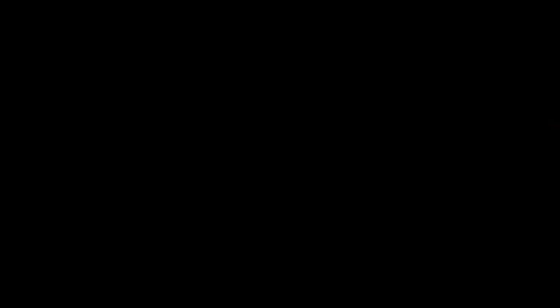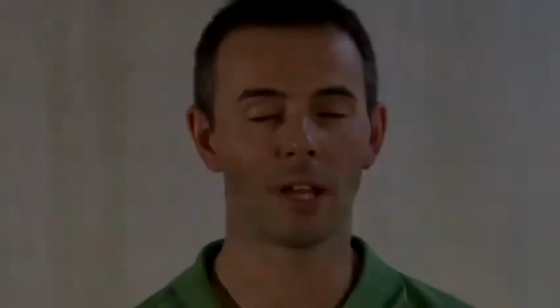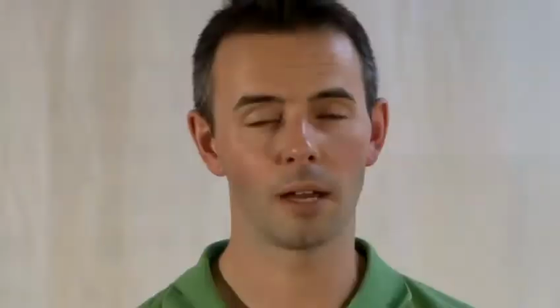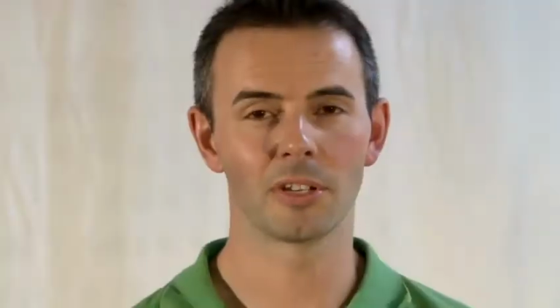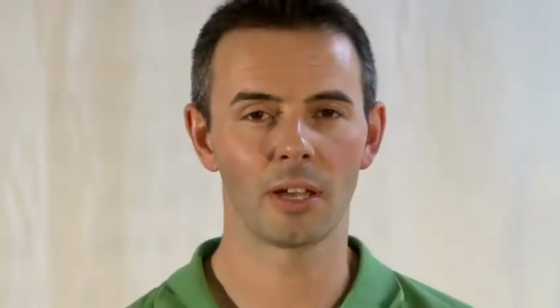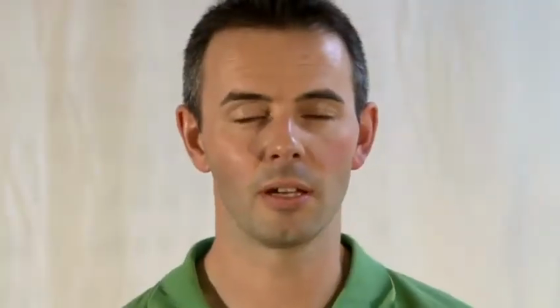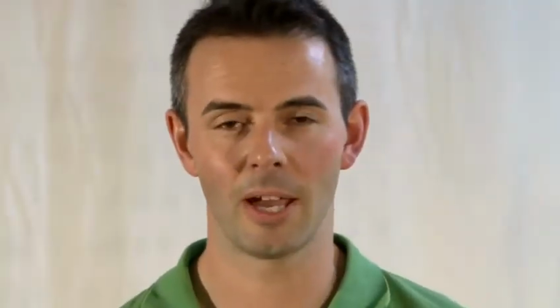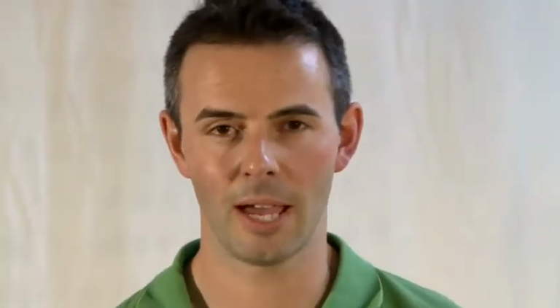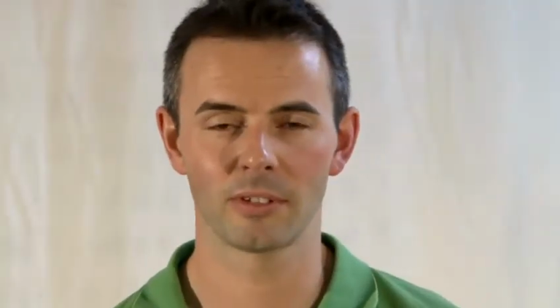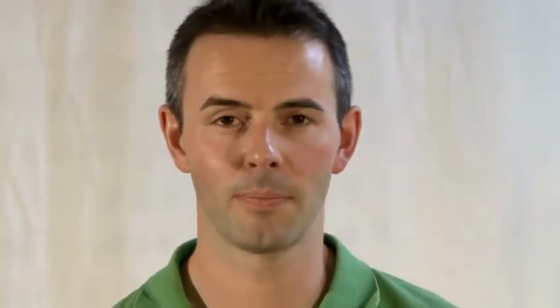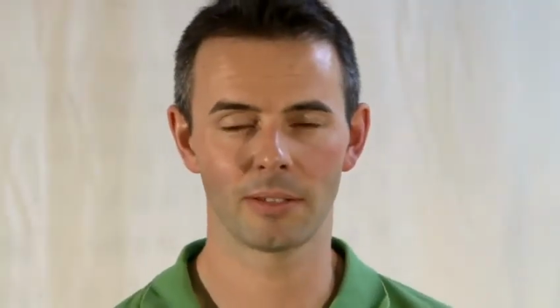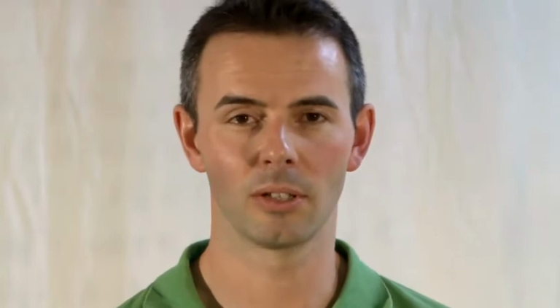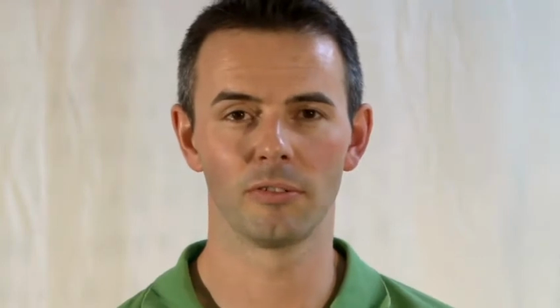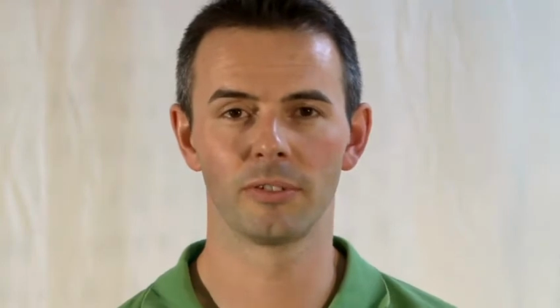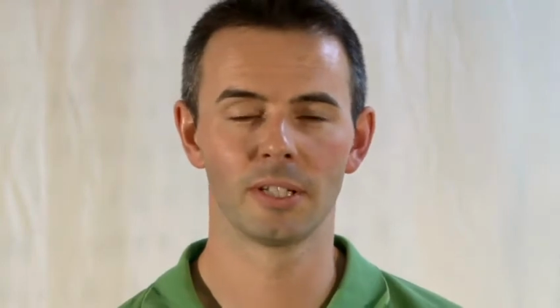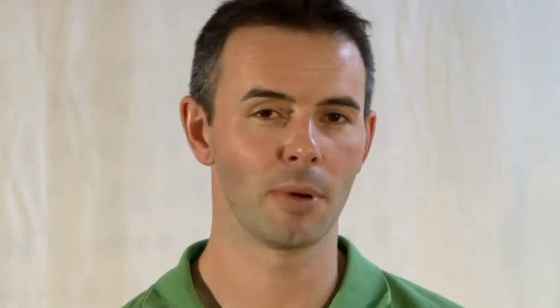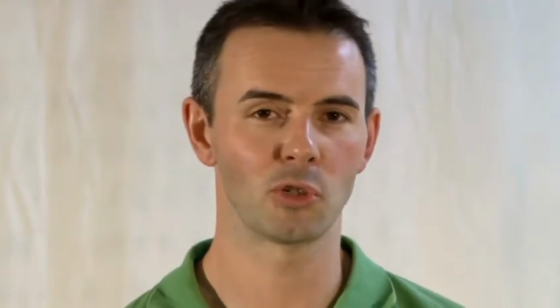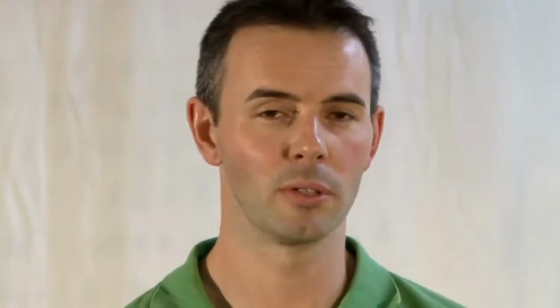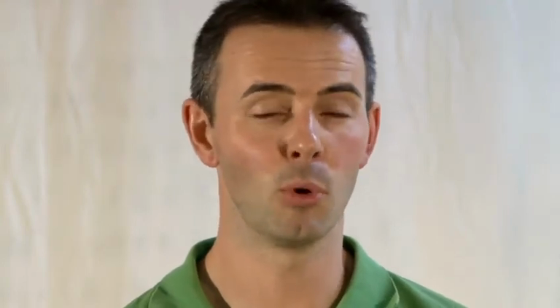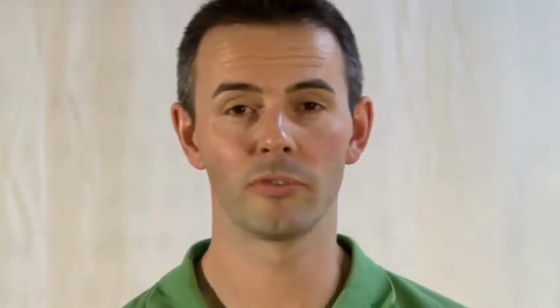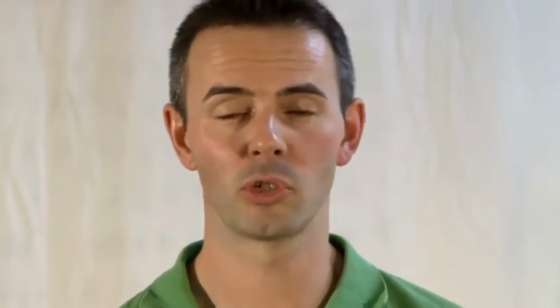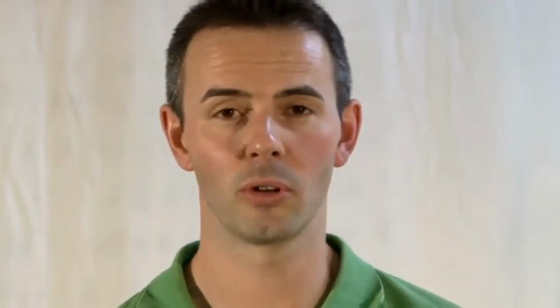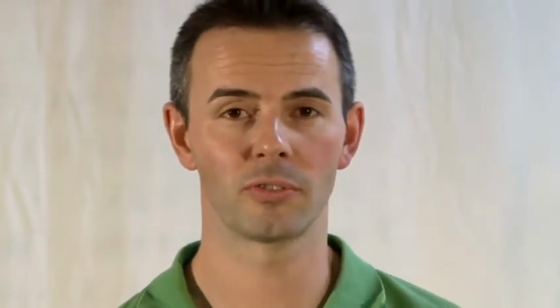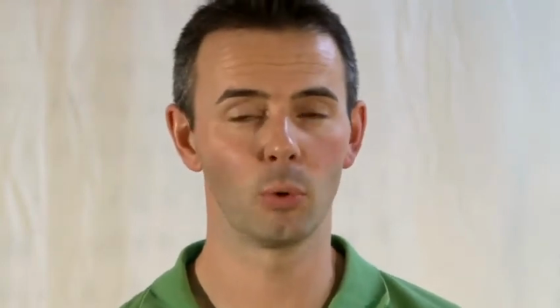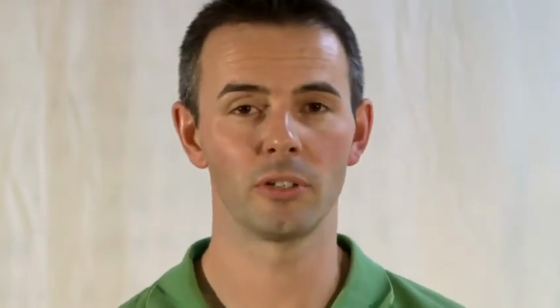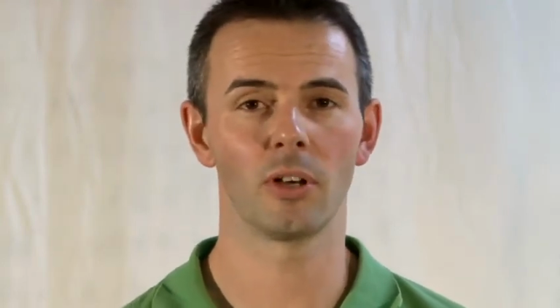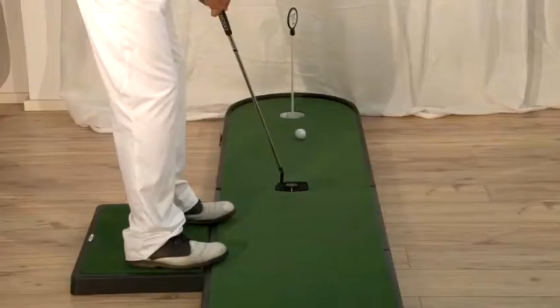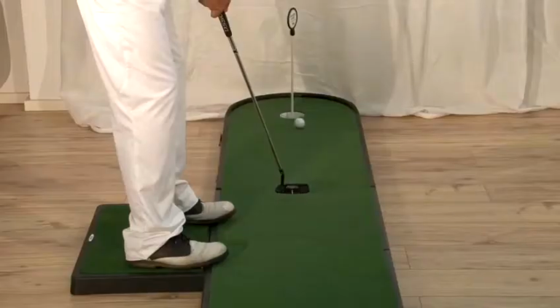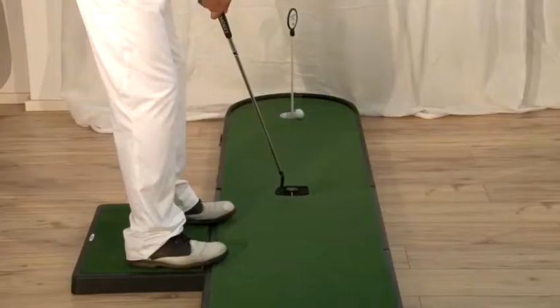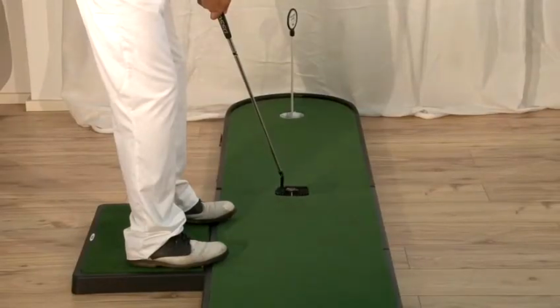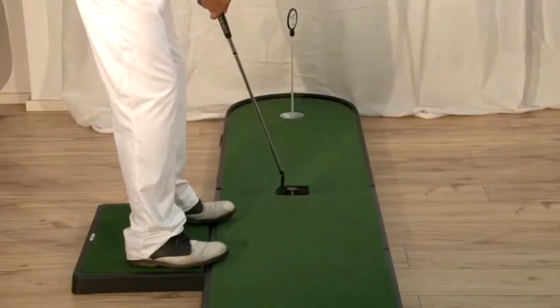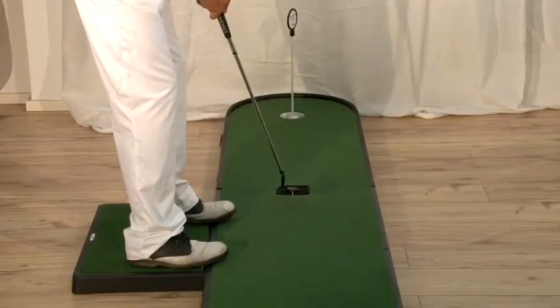Today I'm going to tell you about how to putt in golf, to make sure that more of your shots fall into the hole when you make a stroke.